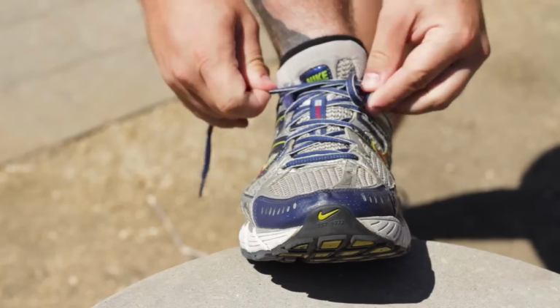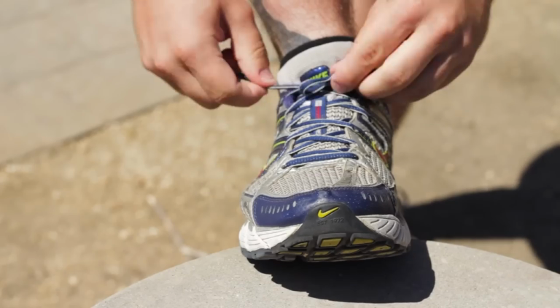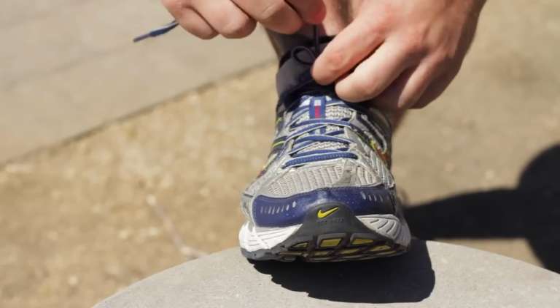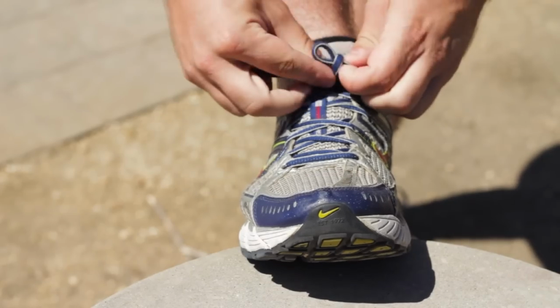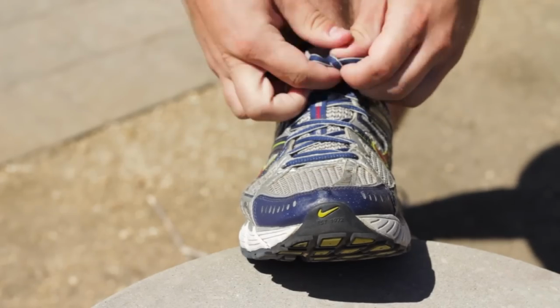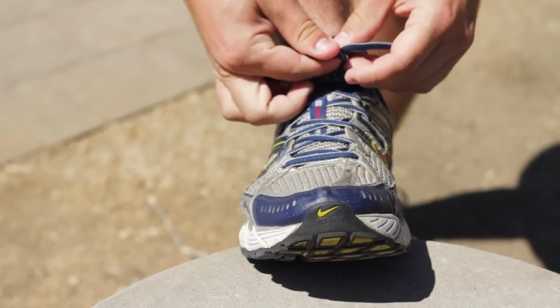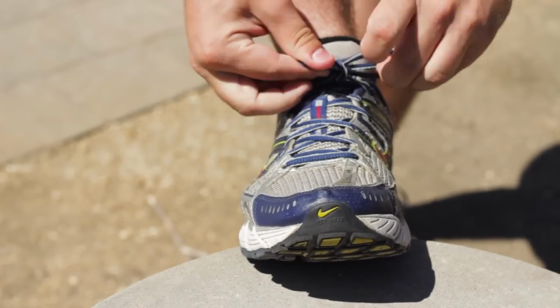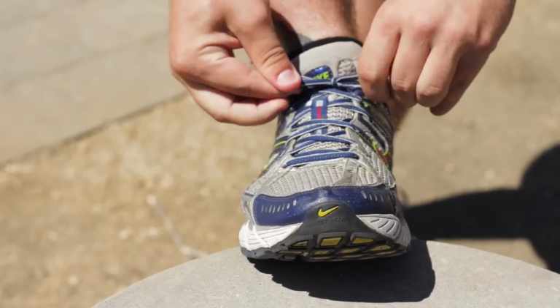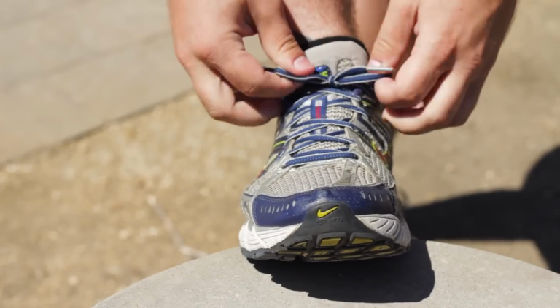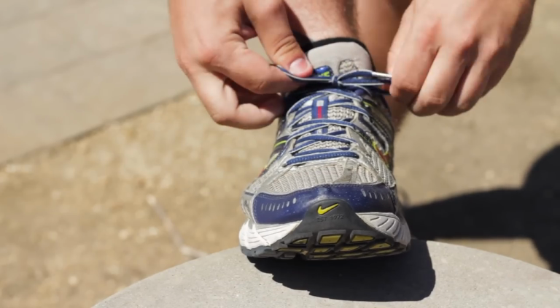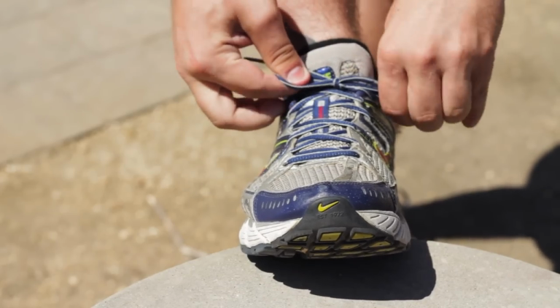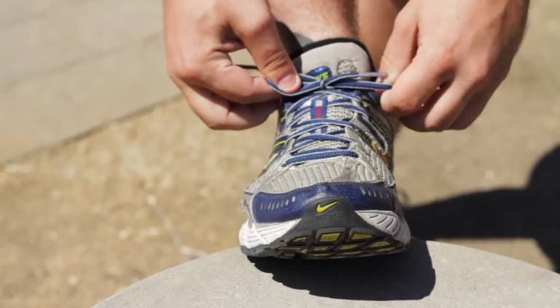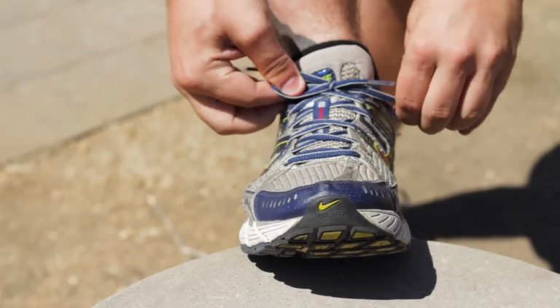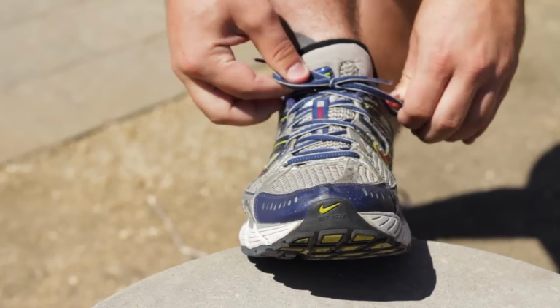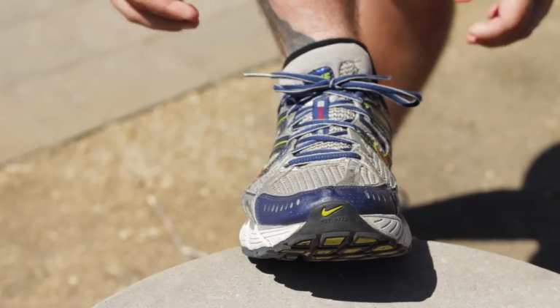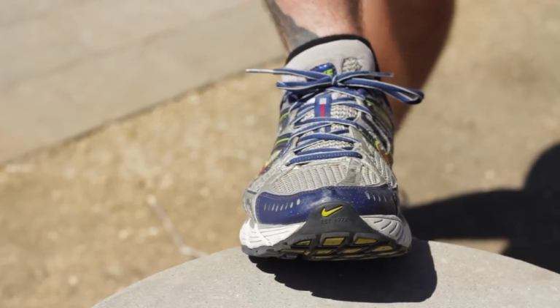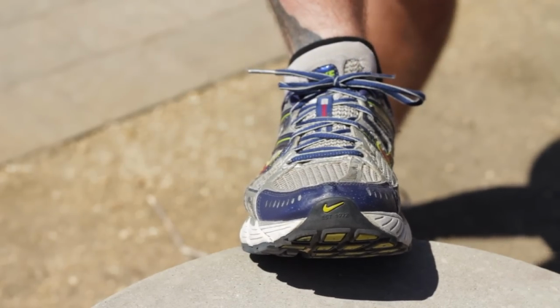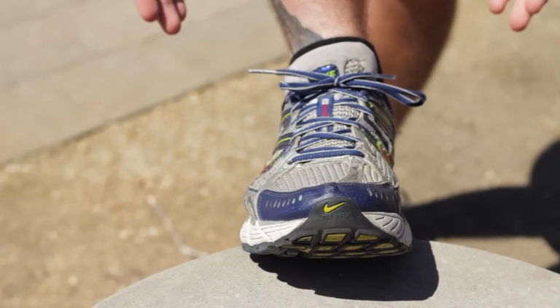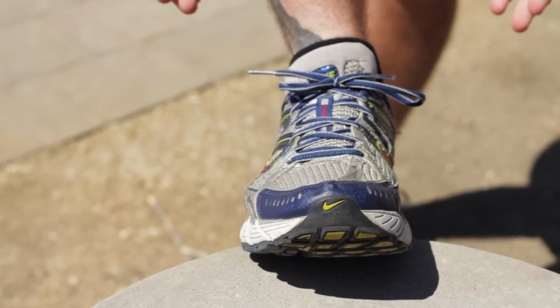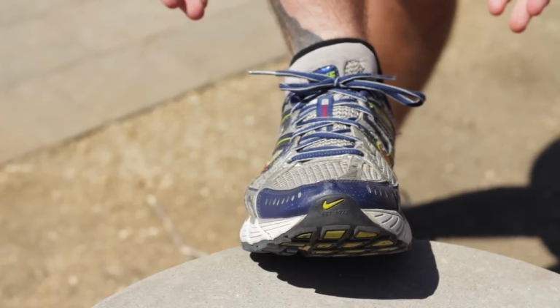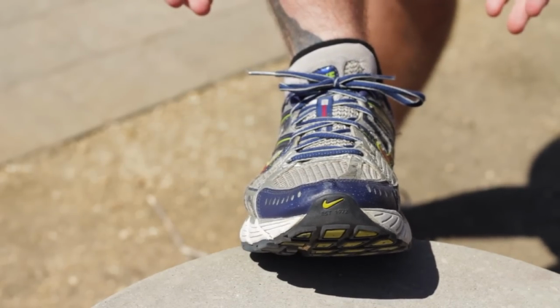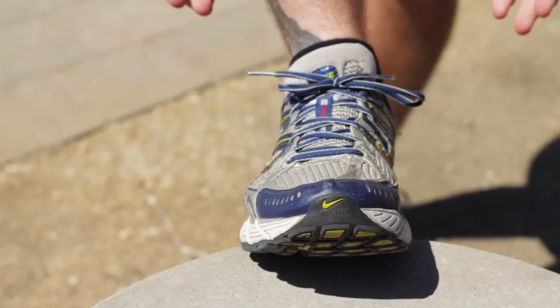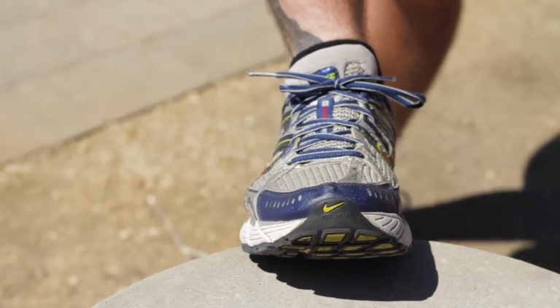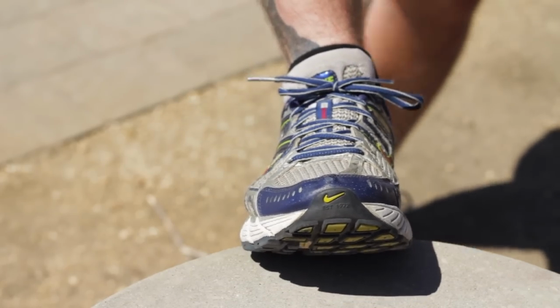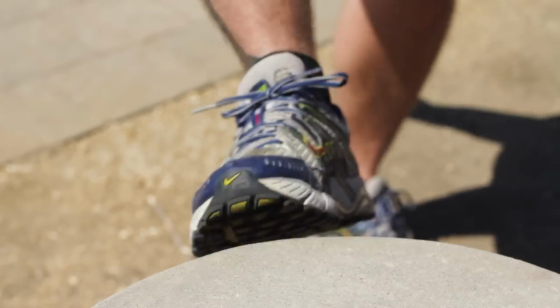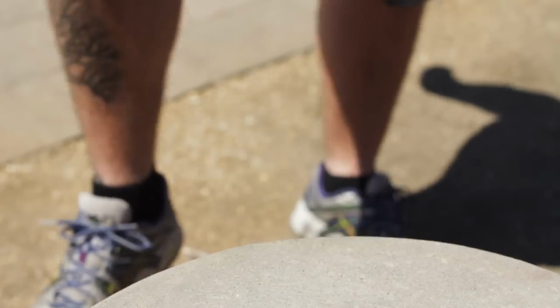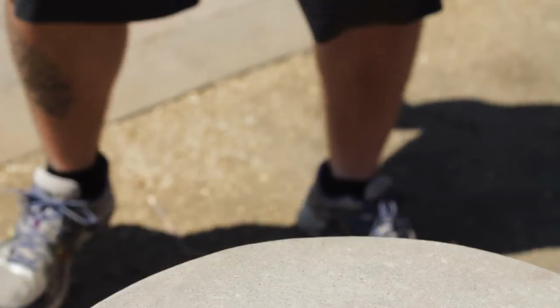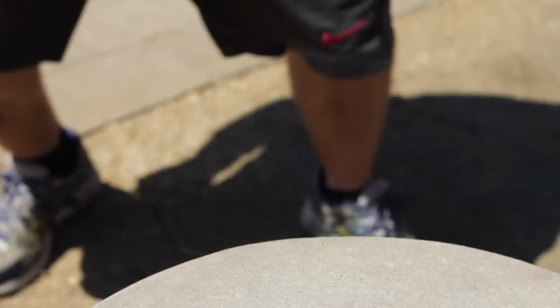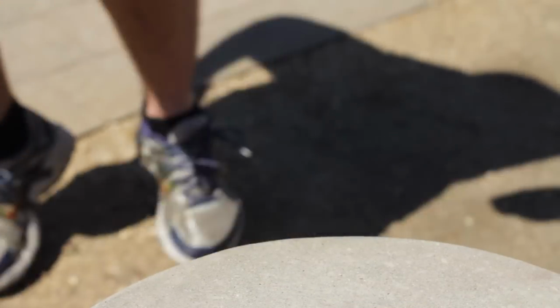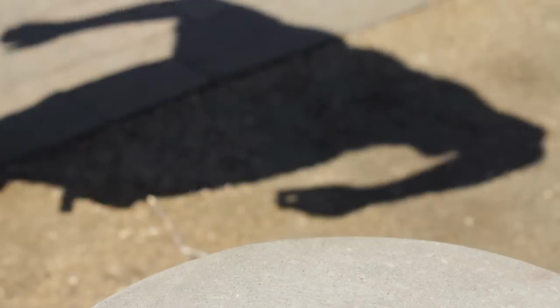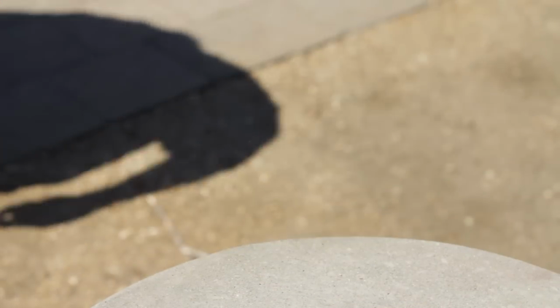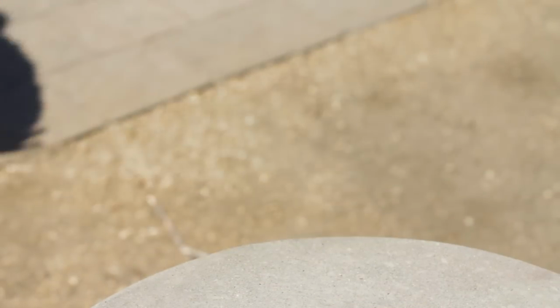Then lace your shoes like you normally would. And you're done! Enjoy your blister-free run!